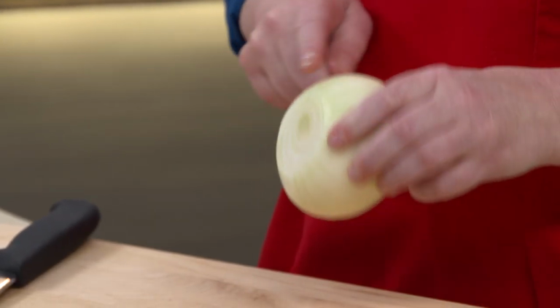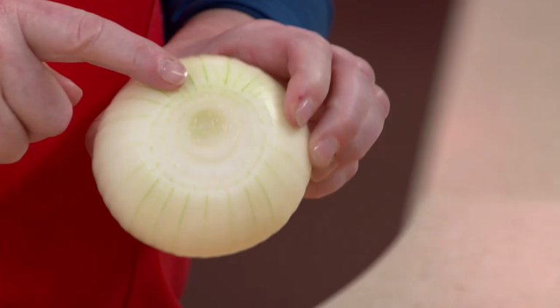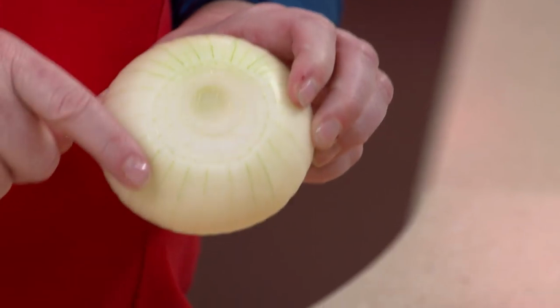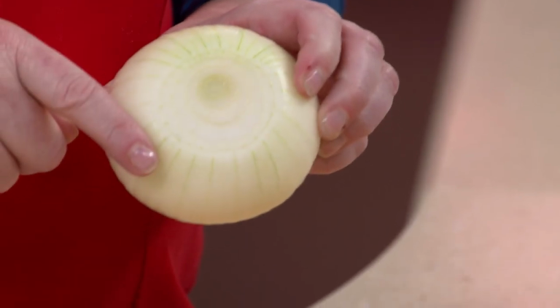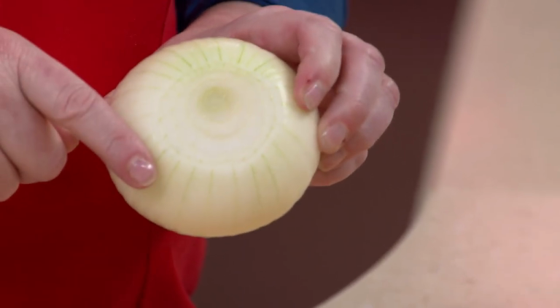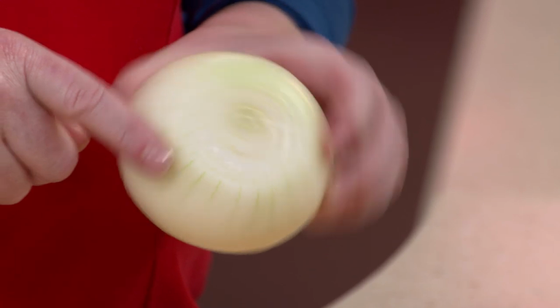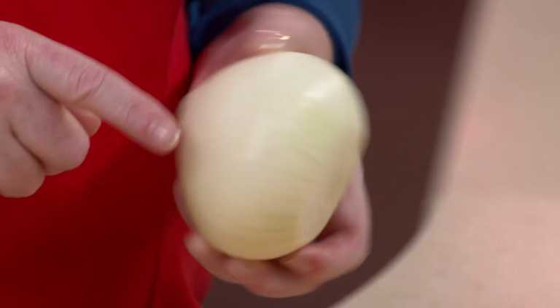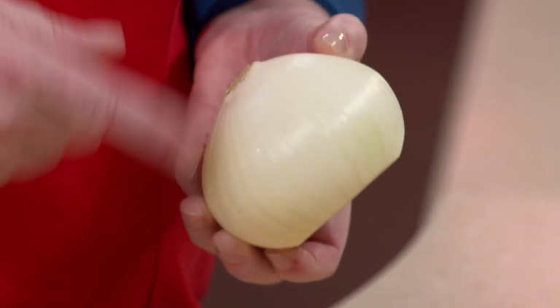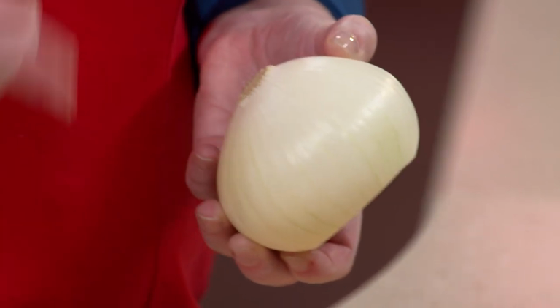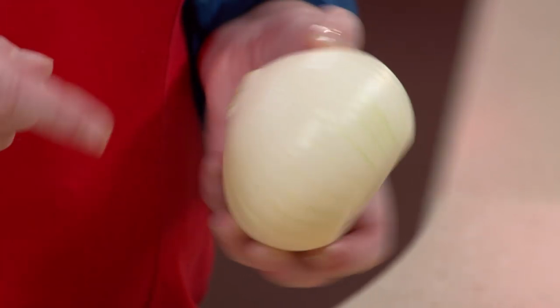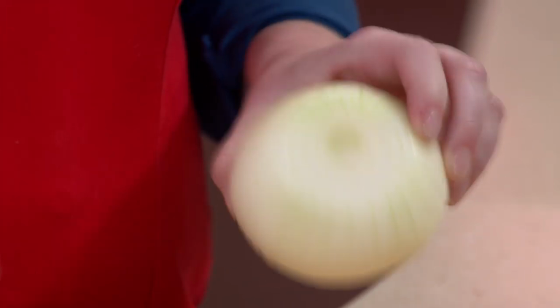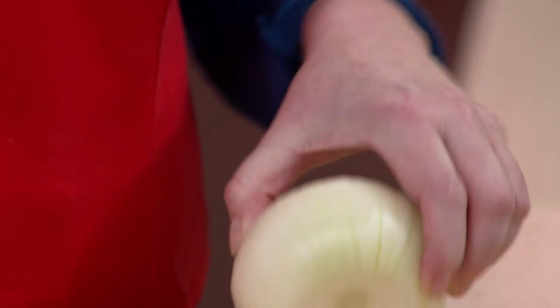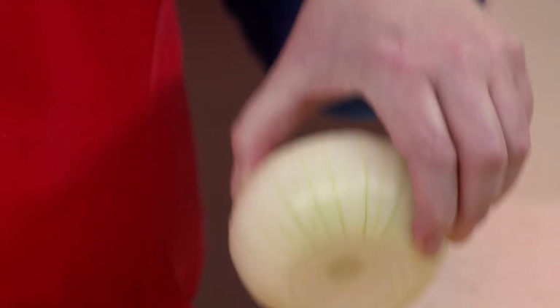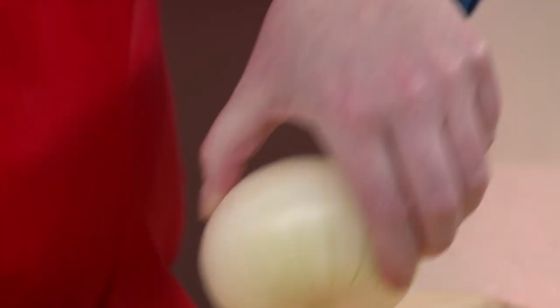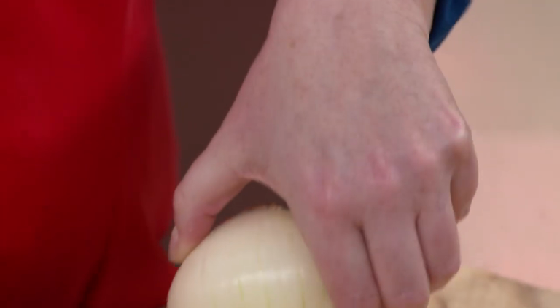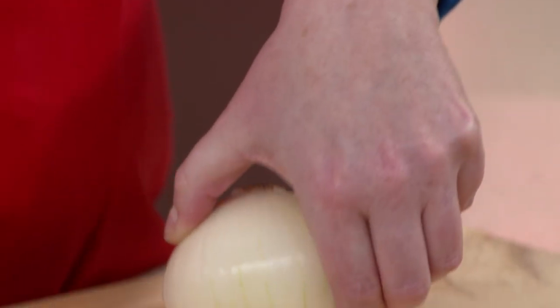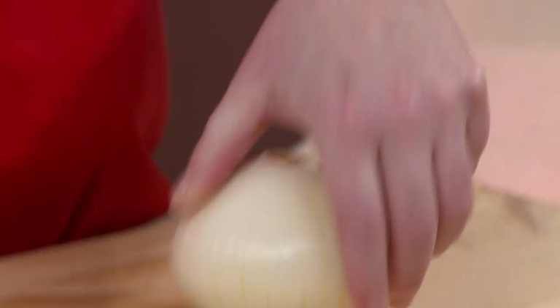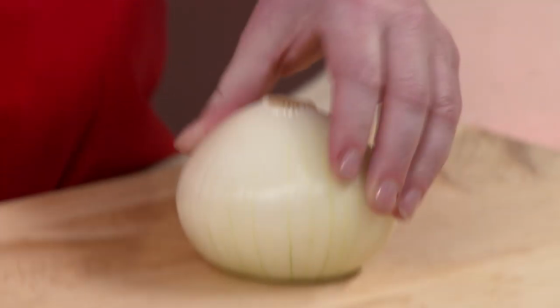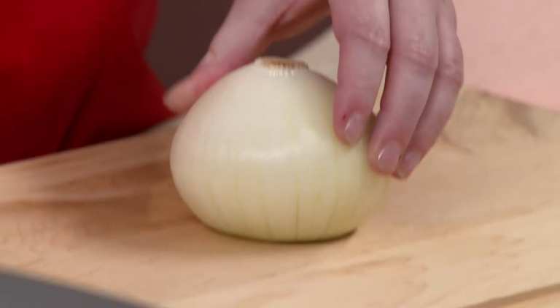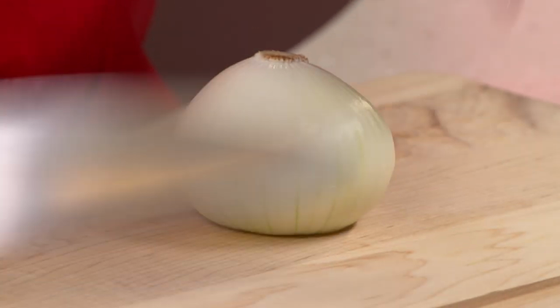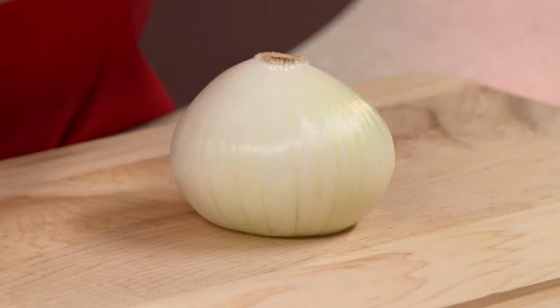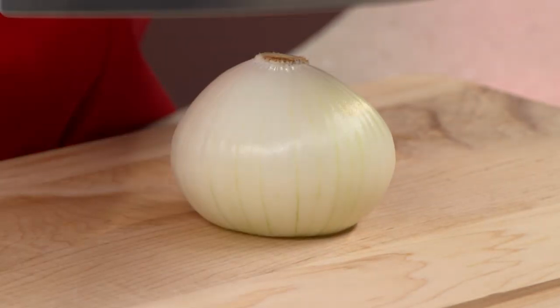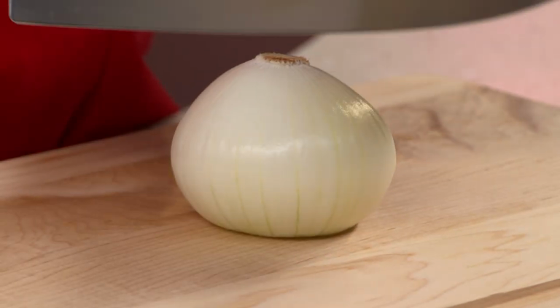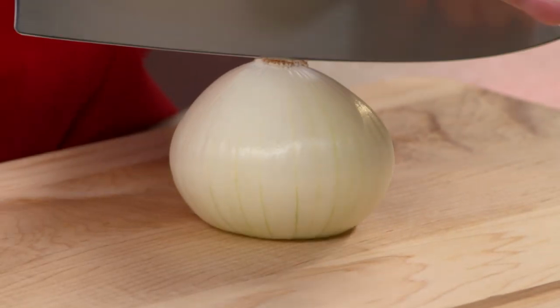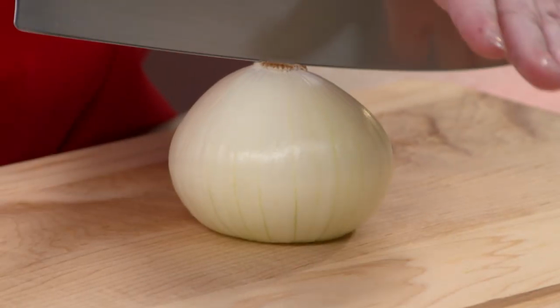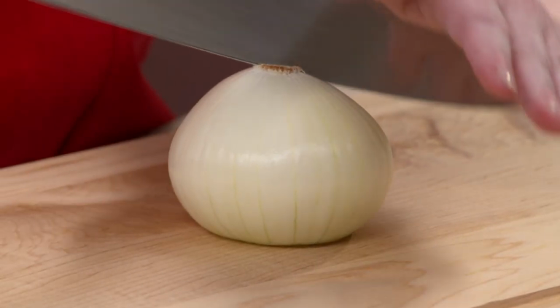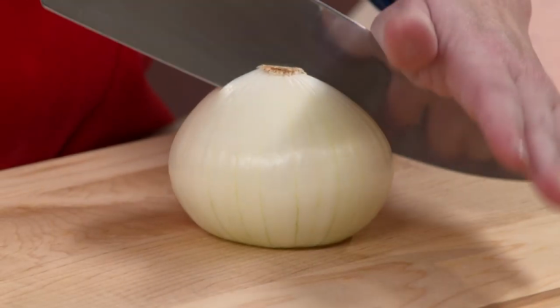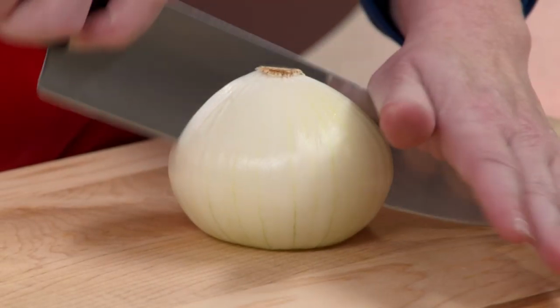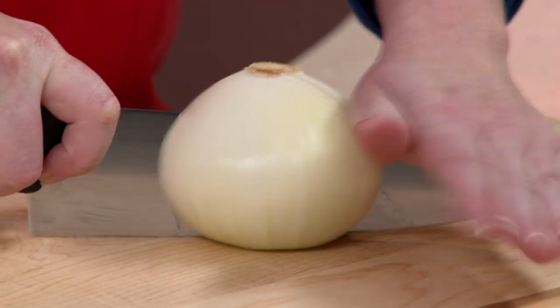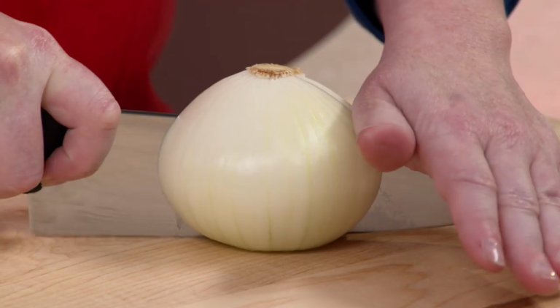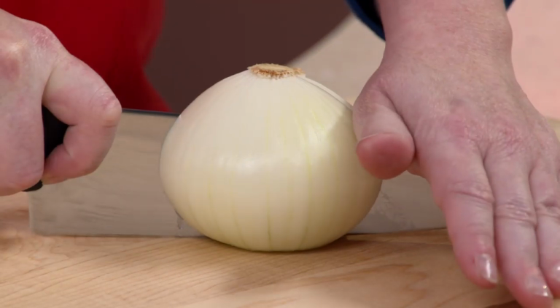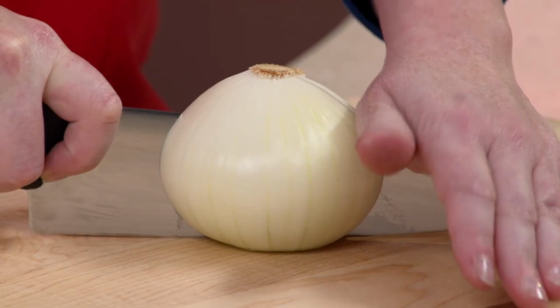We've cut off the top and peeled it. Now place it flat side down and cut right through the root.